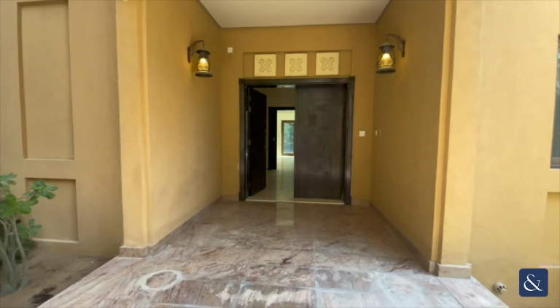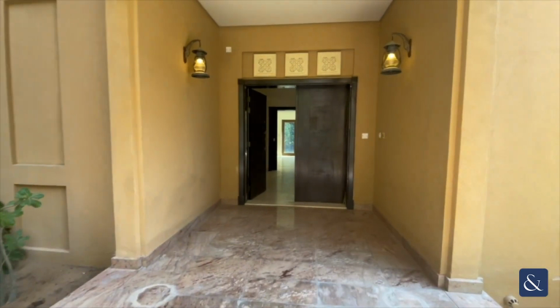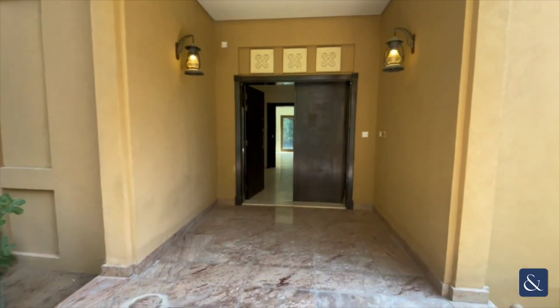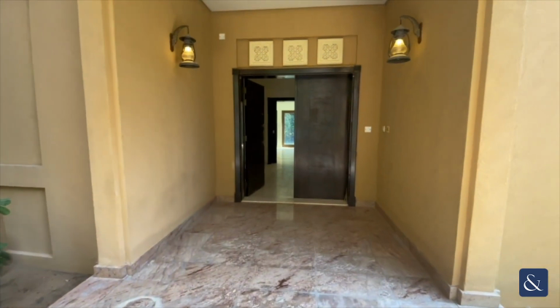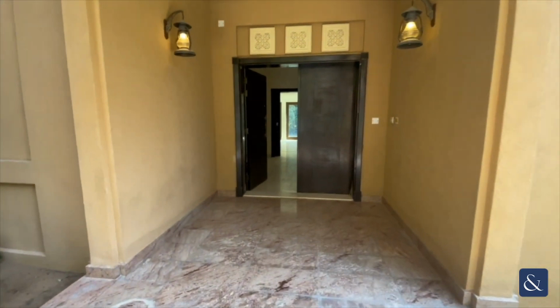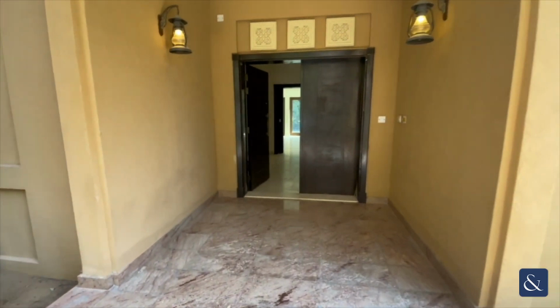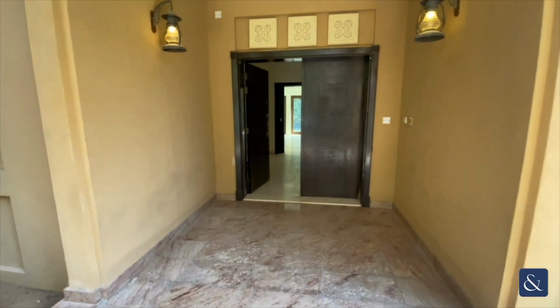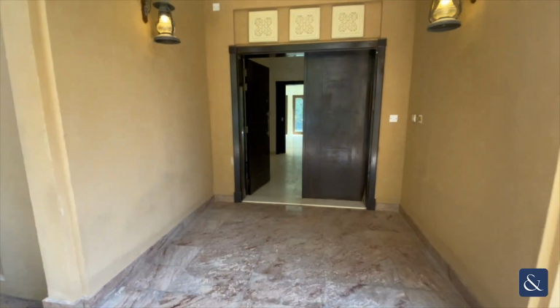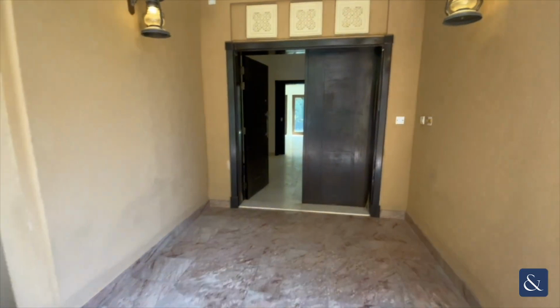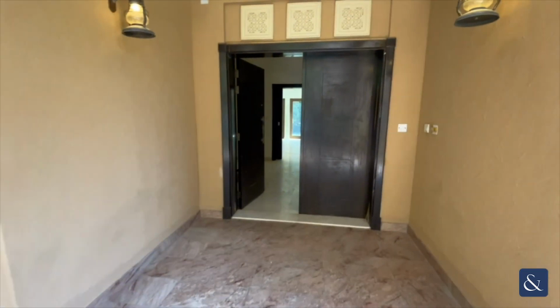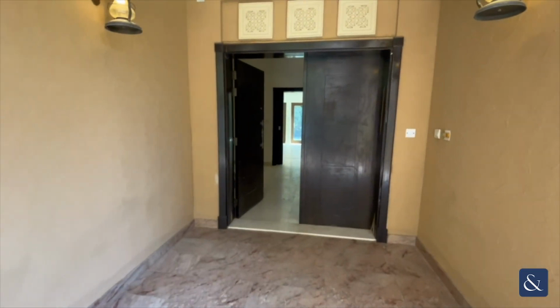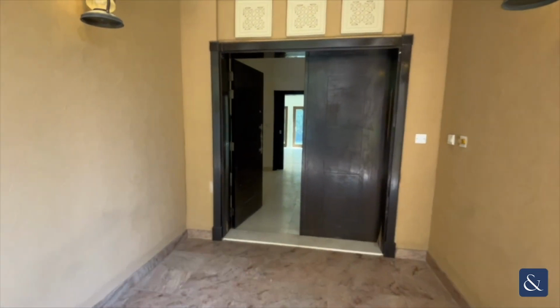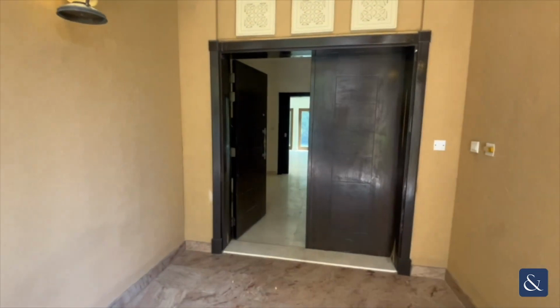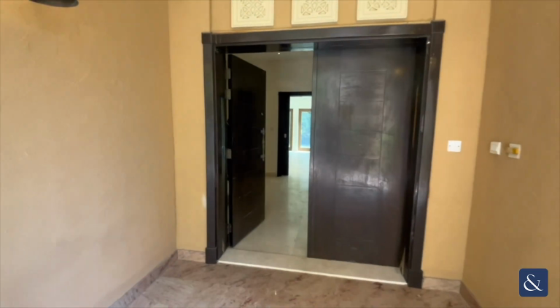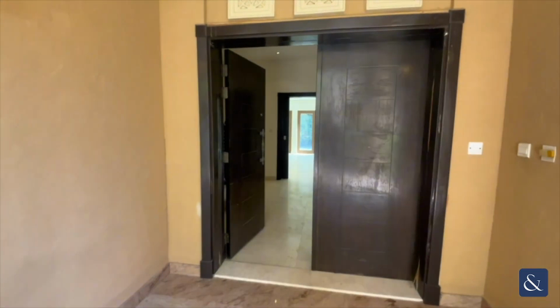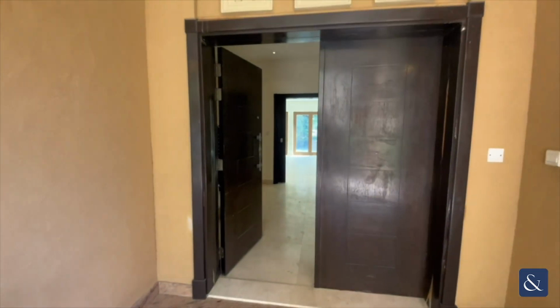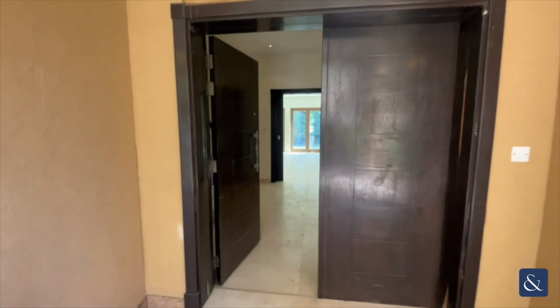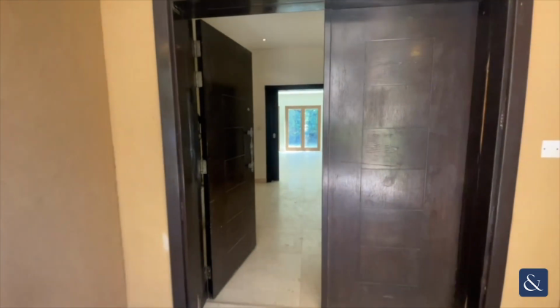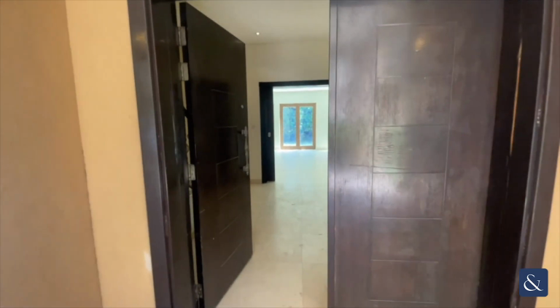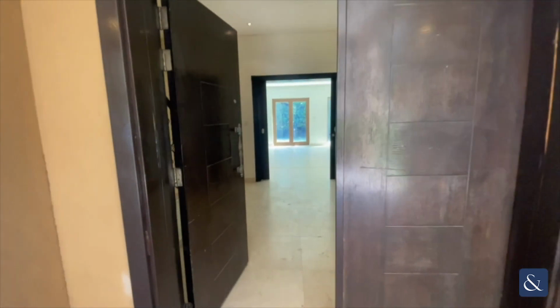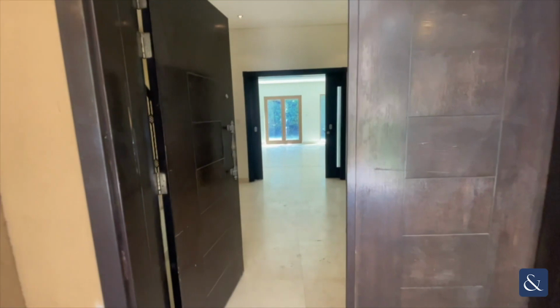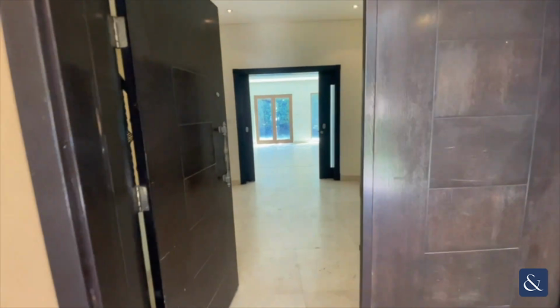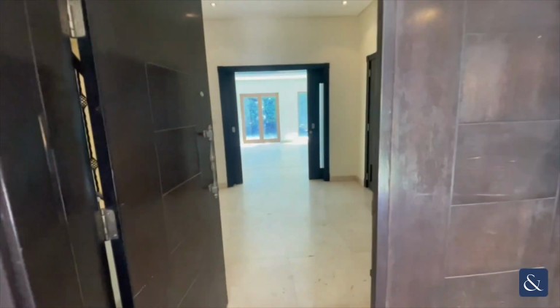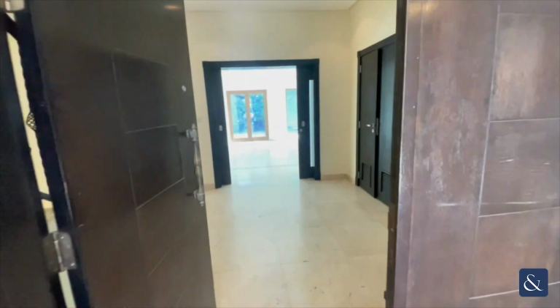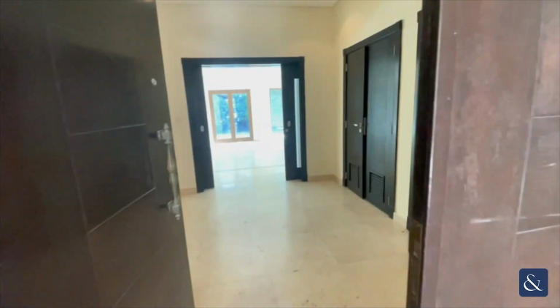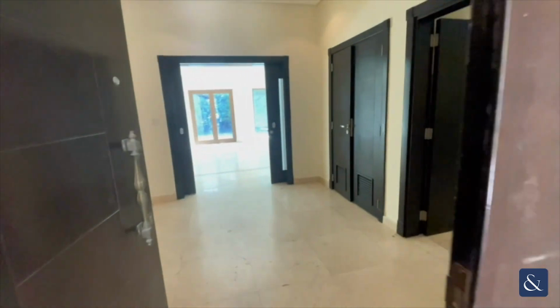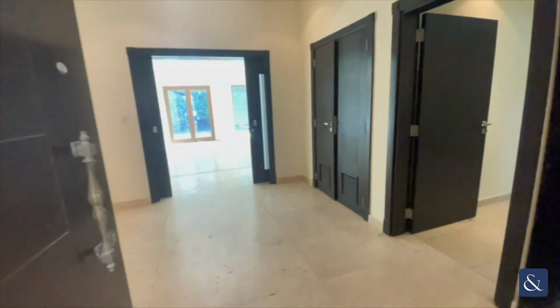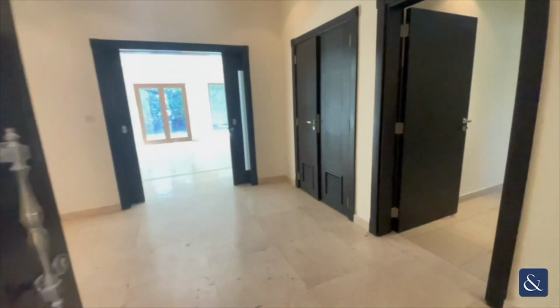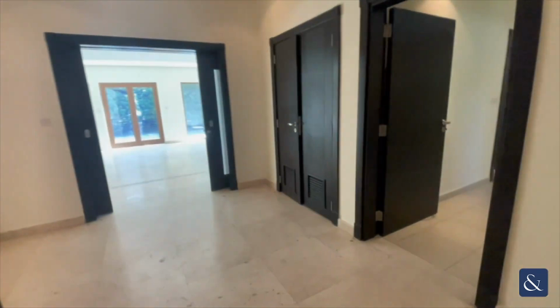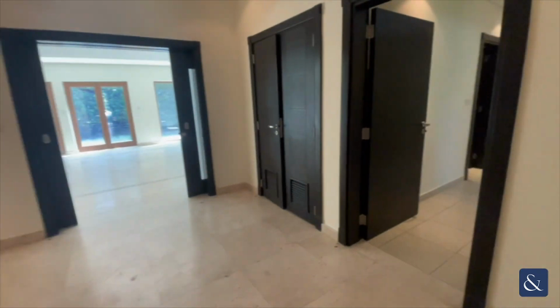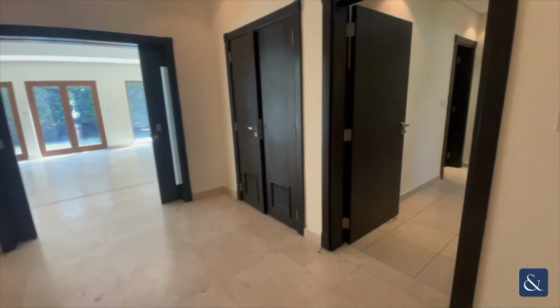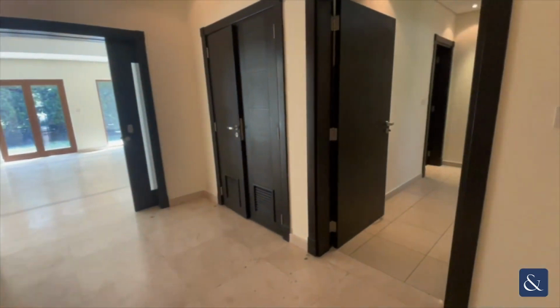Hi there, it's William from Alsop and Alsop. I'm just going to be showing you this five-bed villa in Alpha Jan that I've currently got for rent.